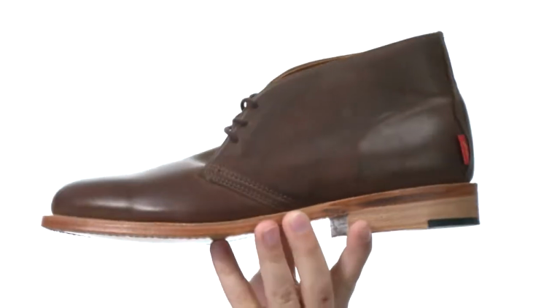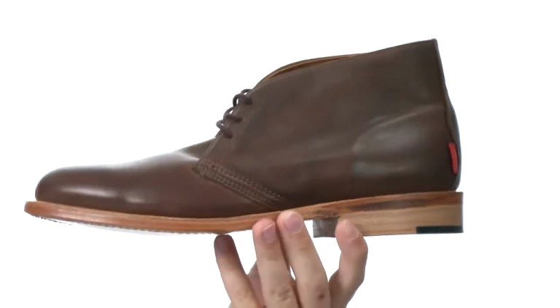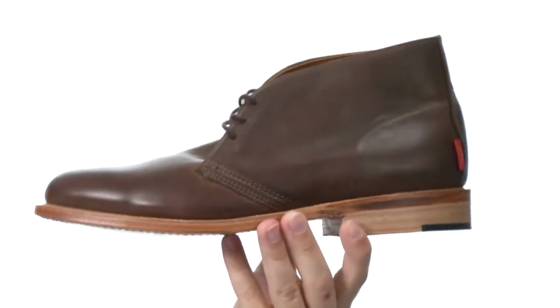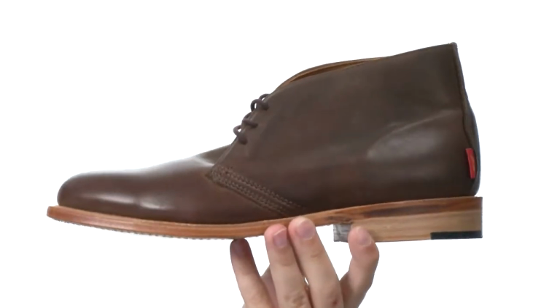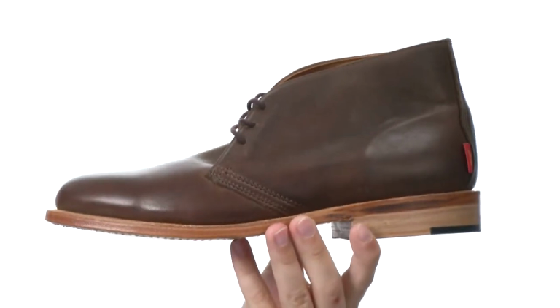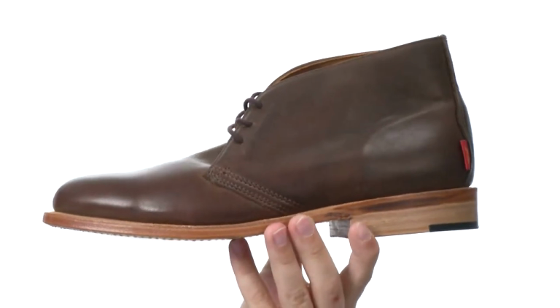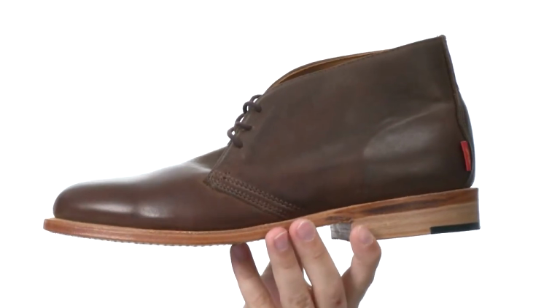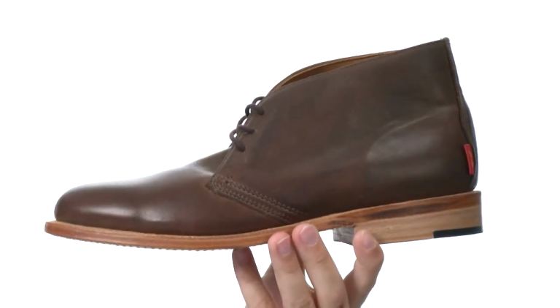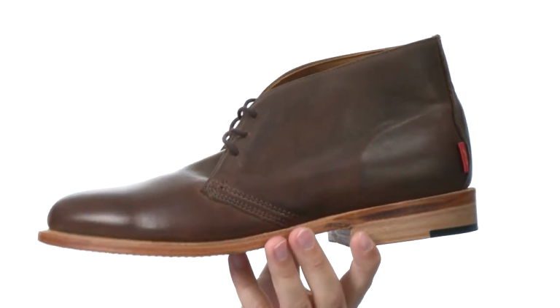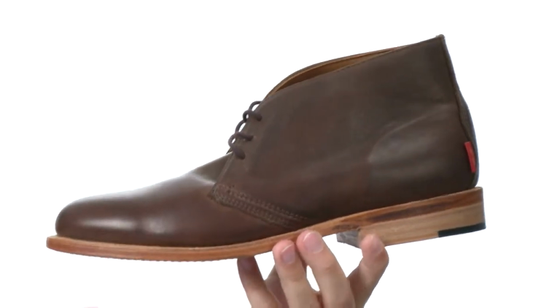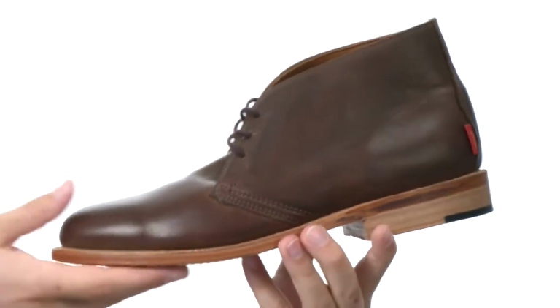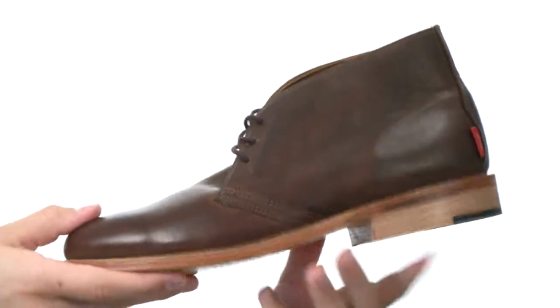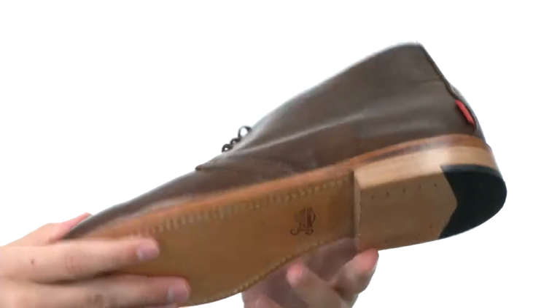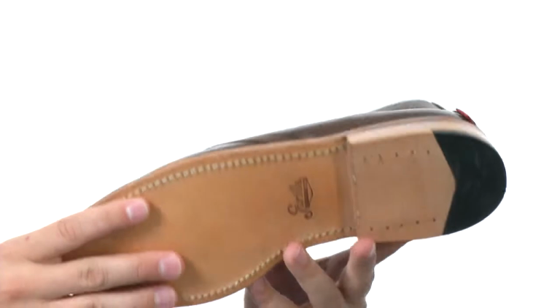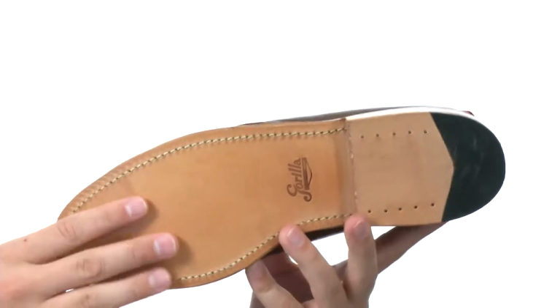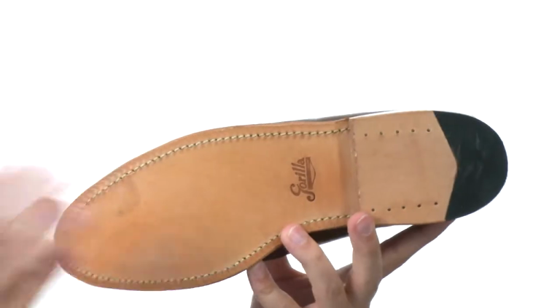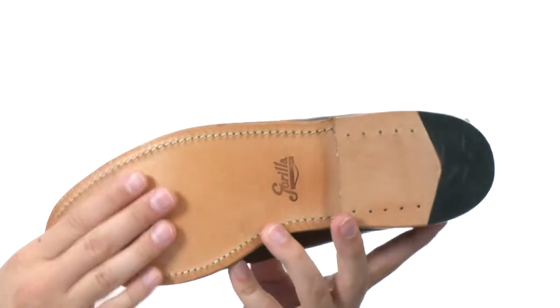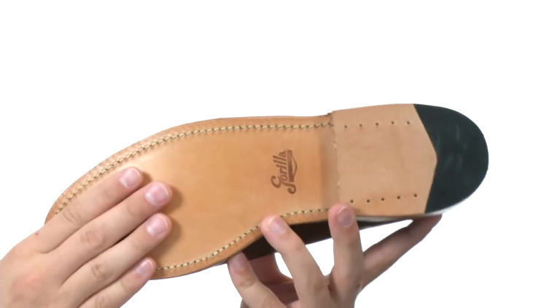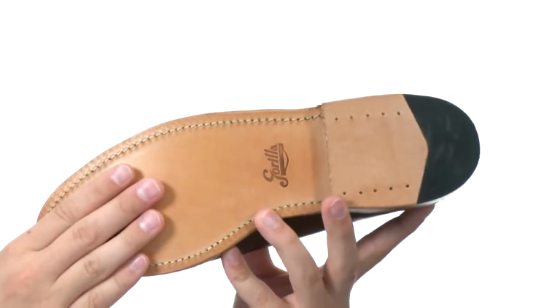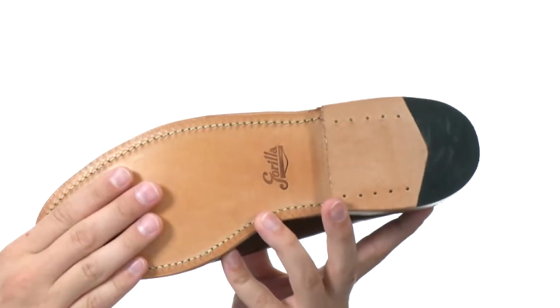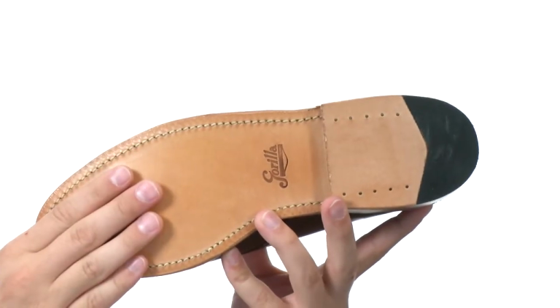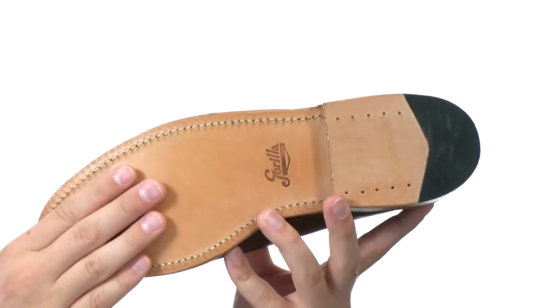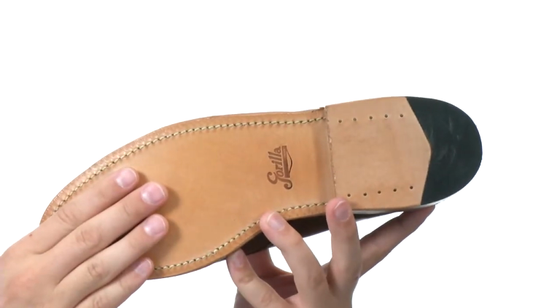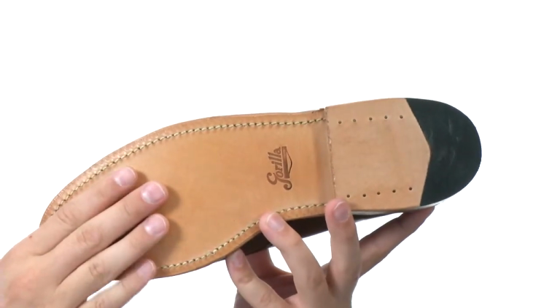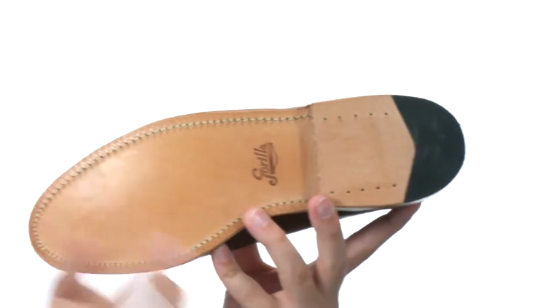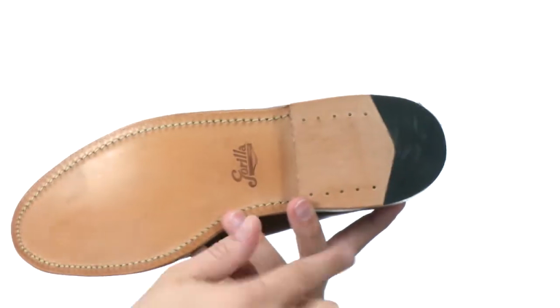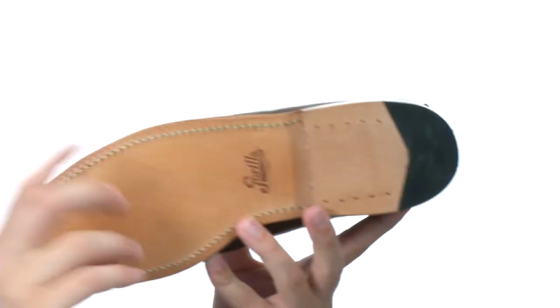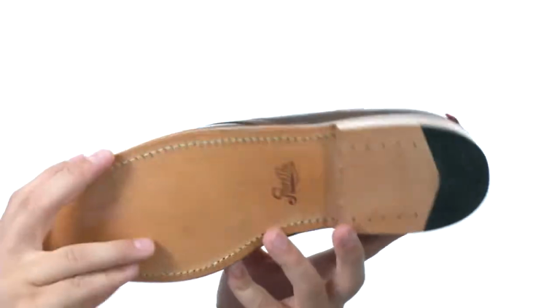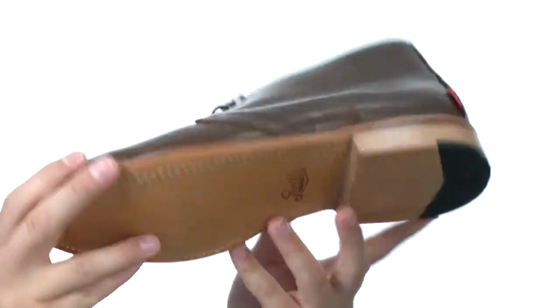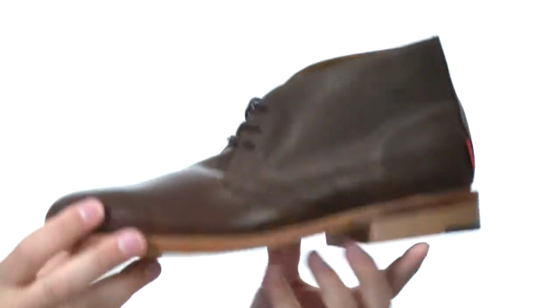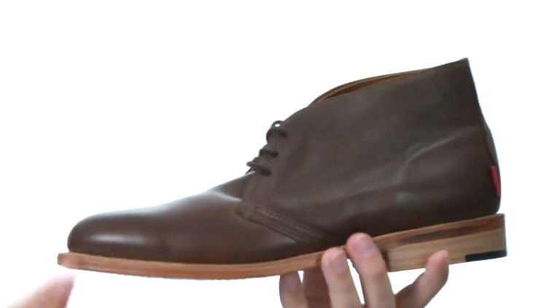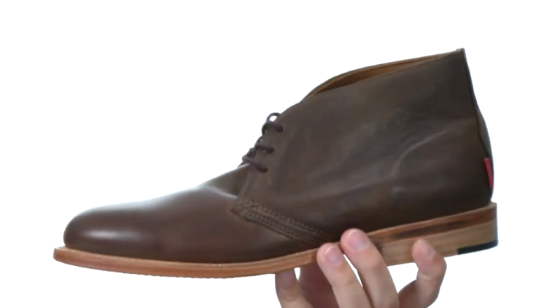There's also a super padded footbed down there to make sure your feet feel good all day long. Here on the bottom we have an extremely durable outsole that has a stacked leather and a rubber heel.